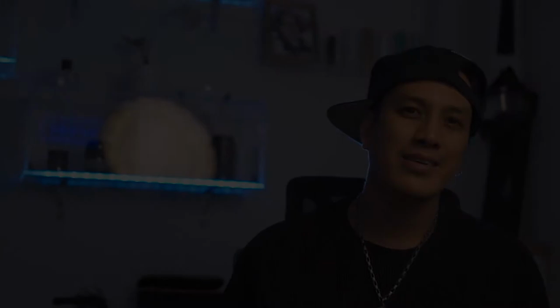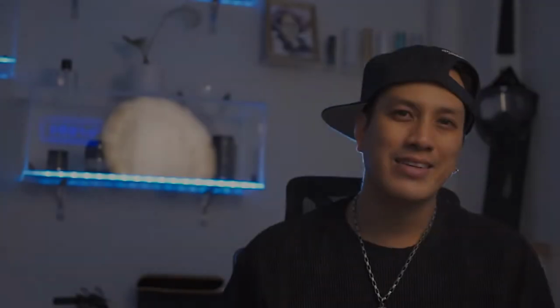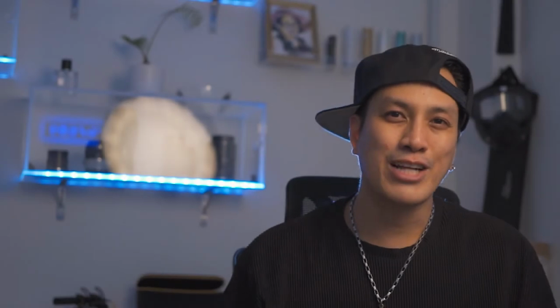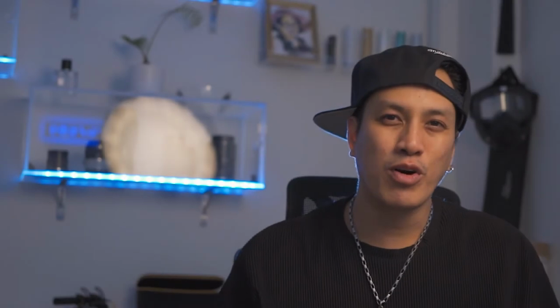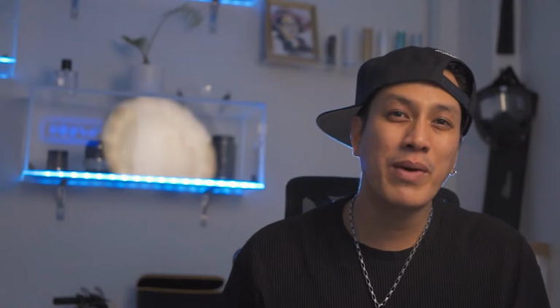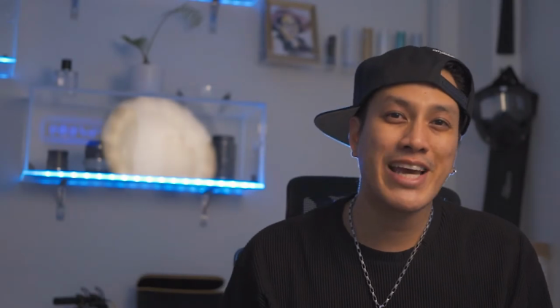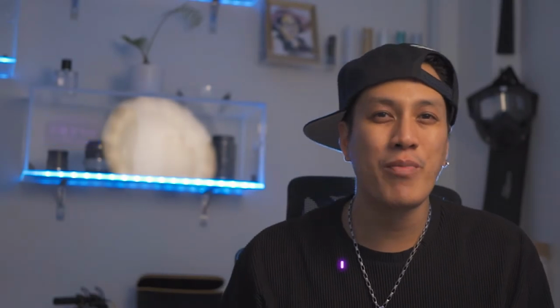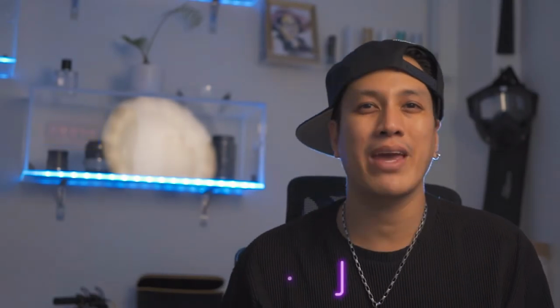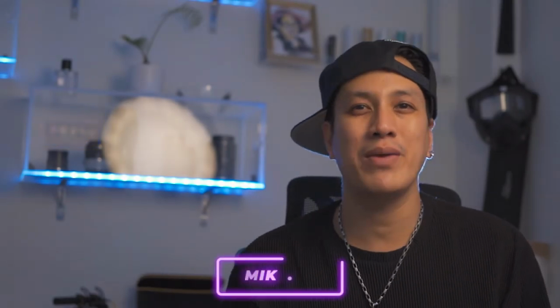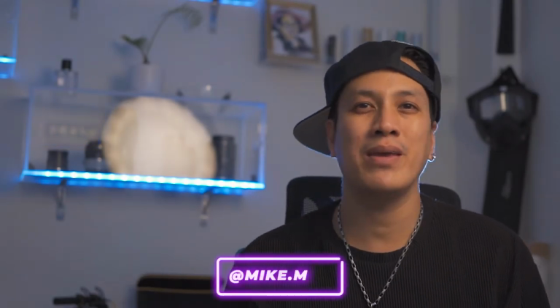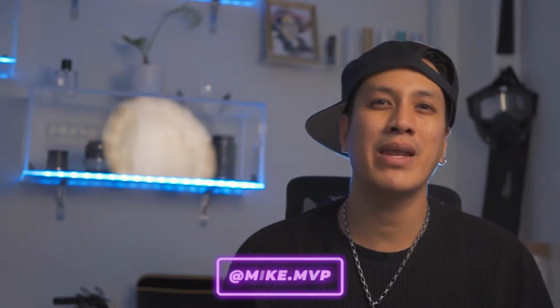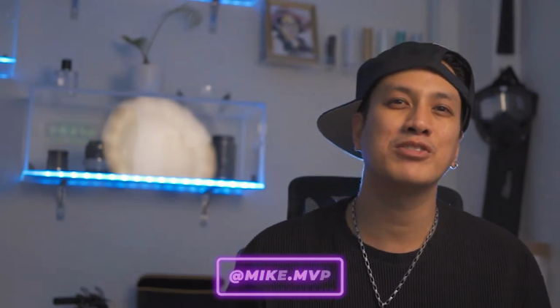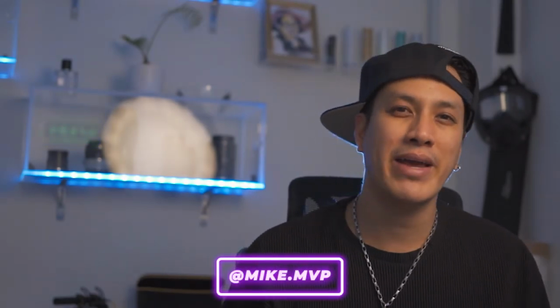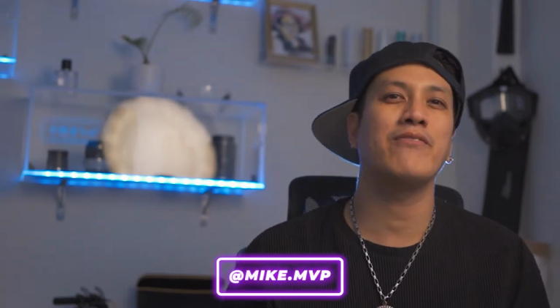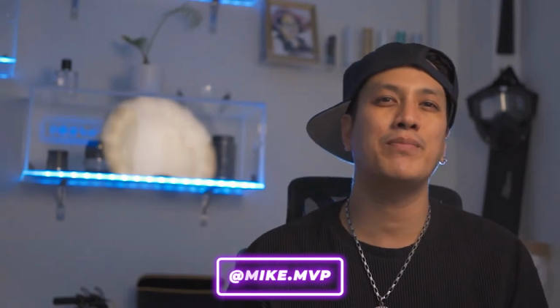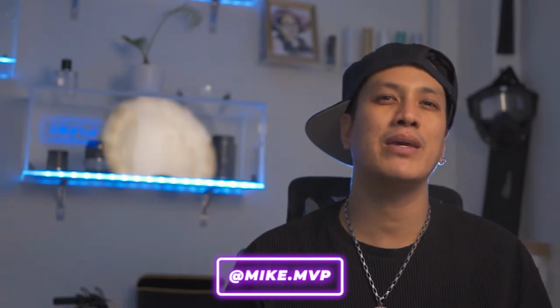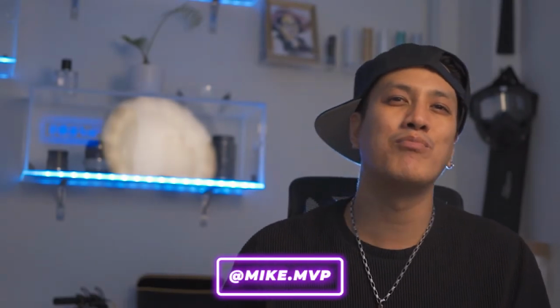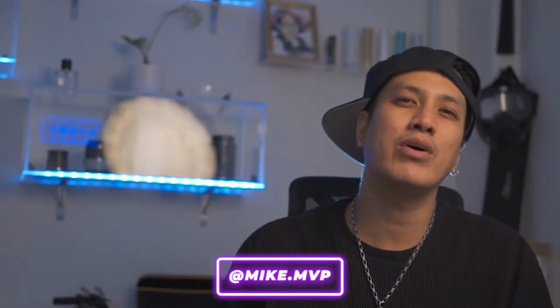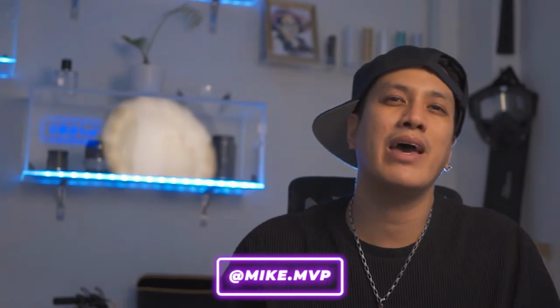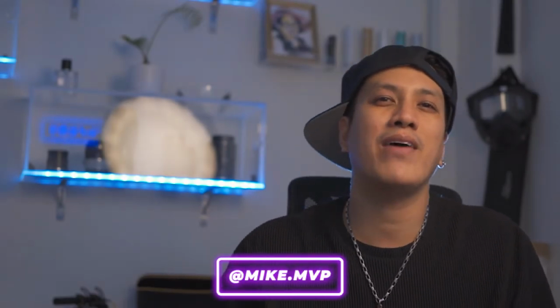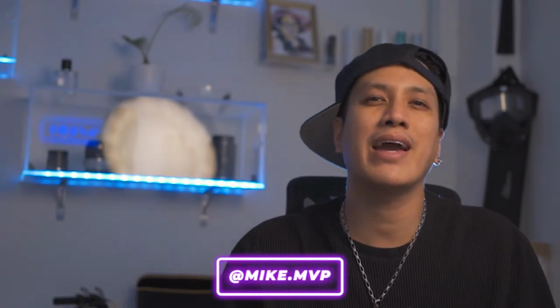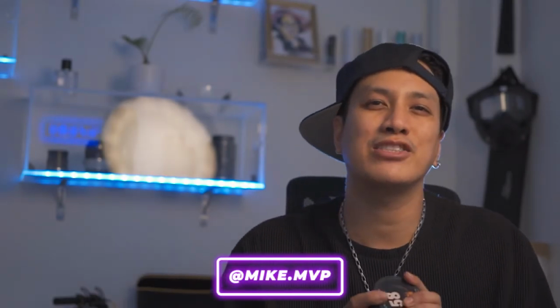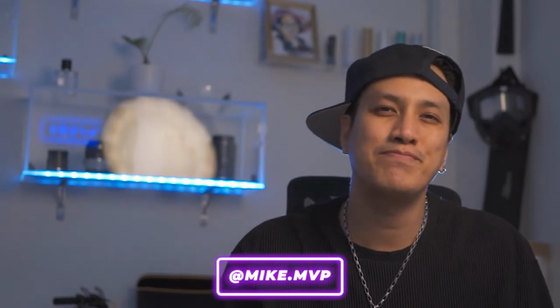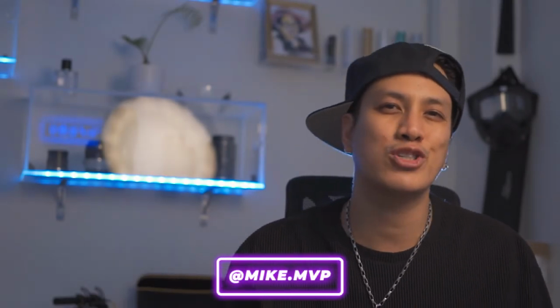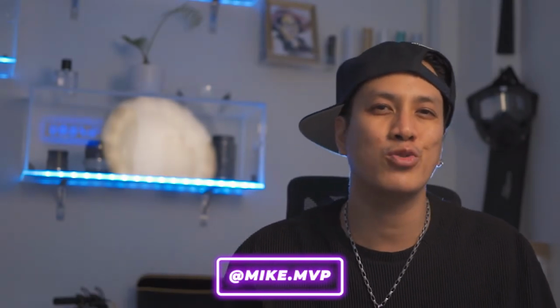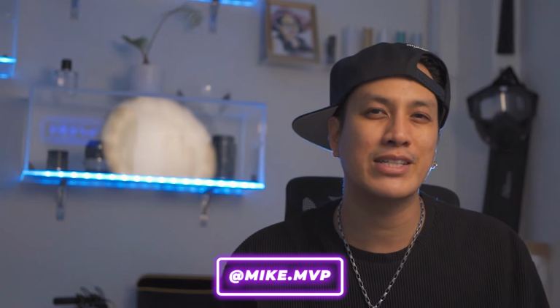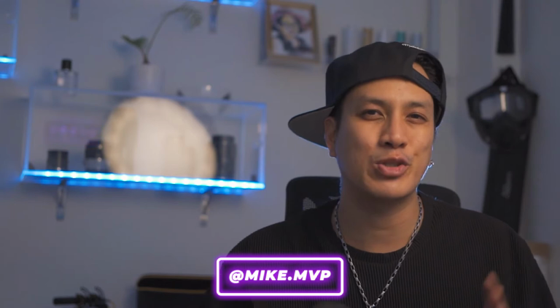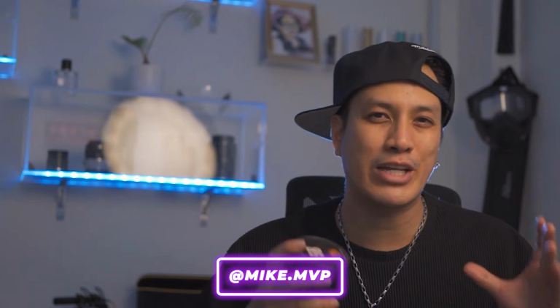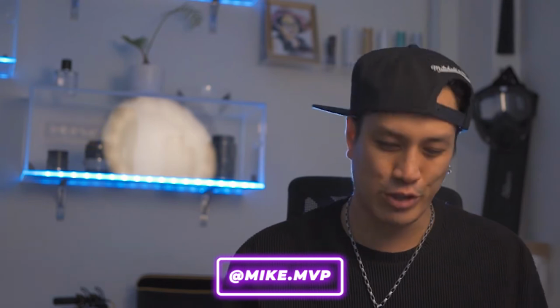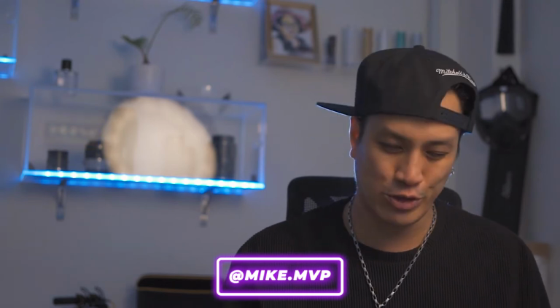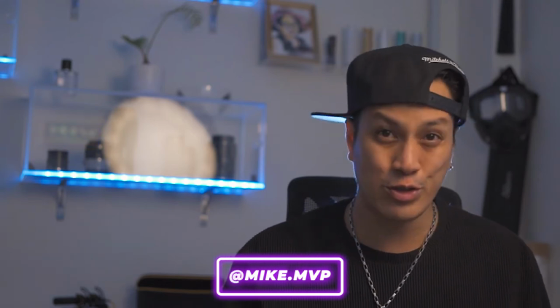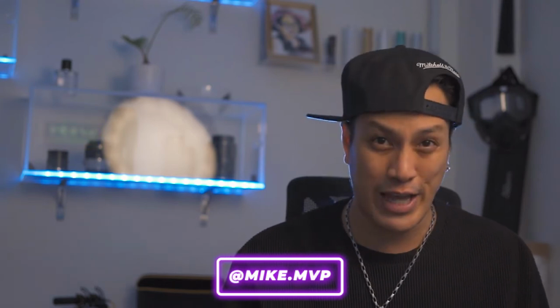Welcome to my channel, Mike MVP. My name is Mike MVP, and I've got a special lens to introduce to you today.